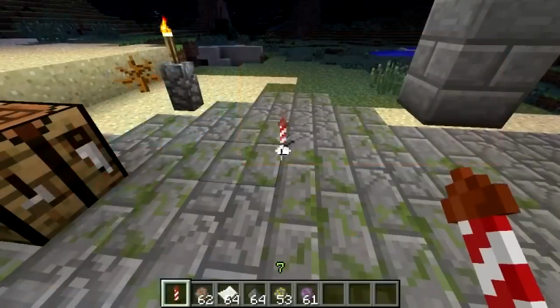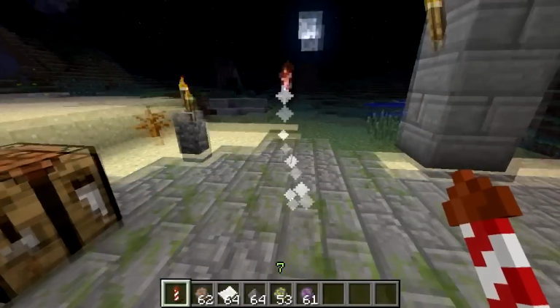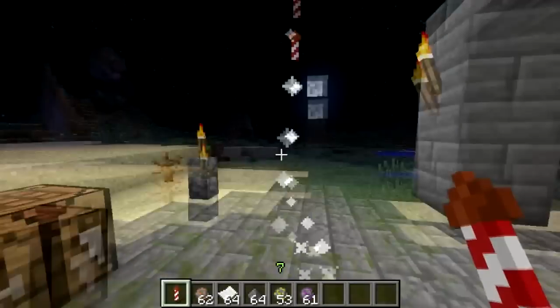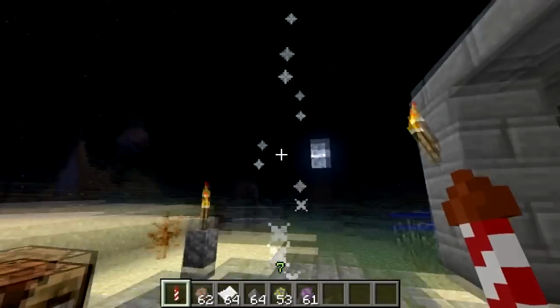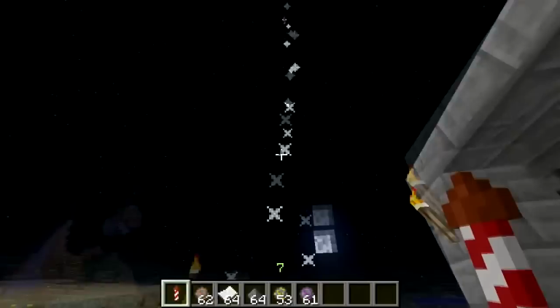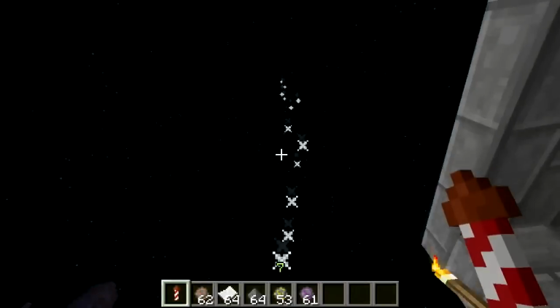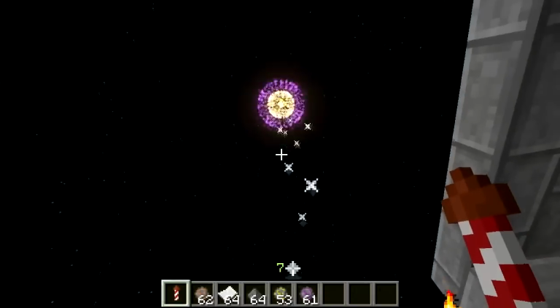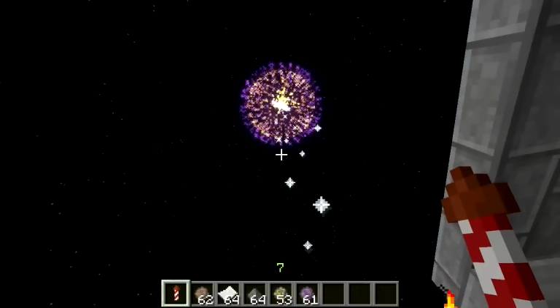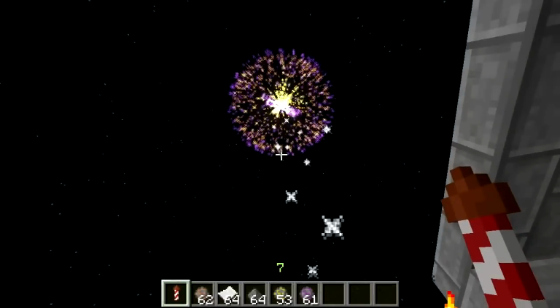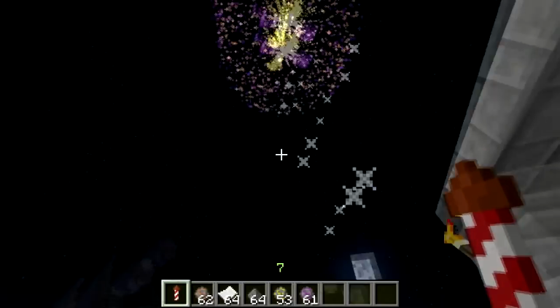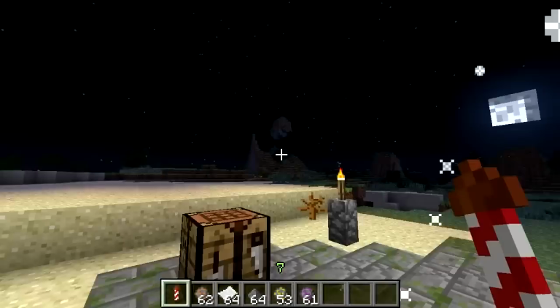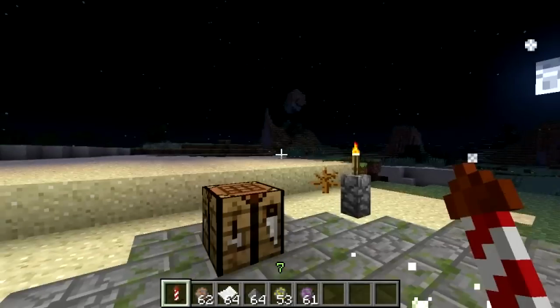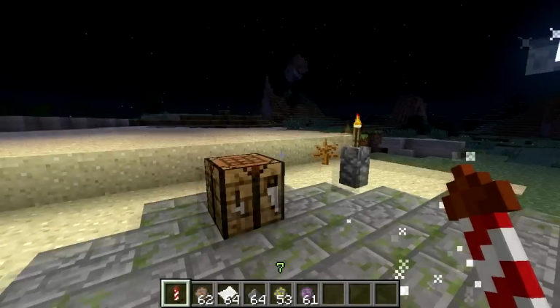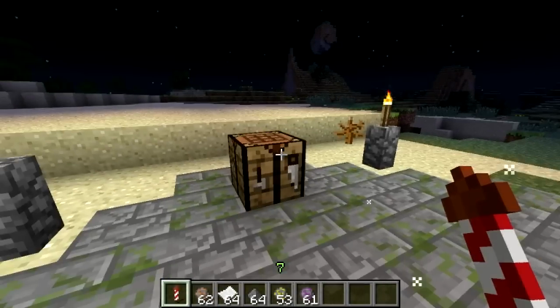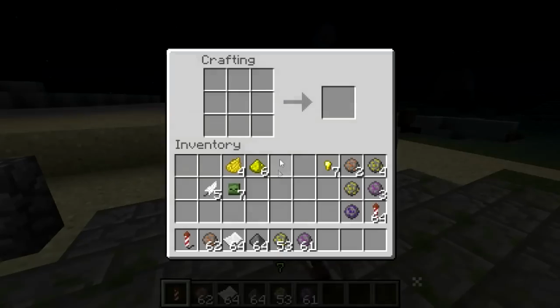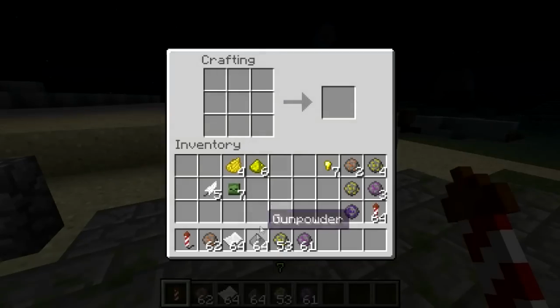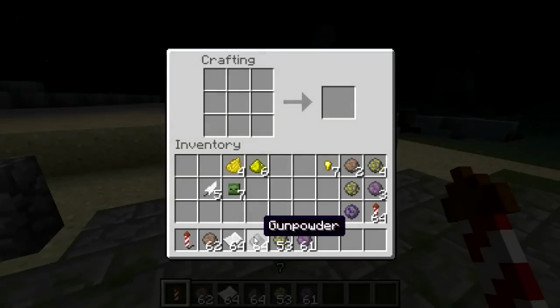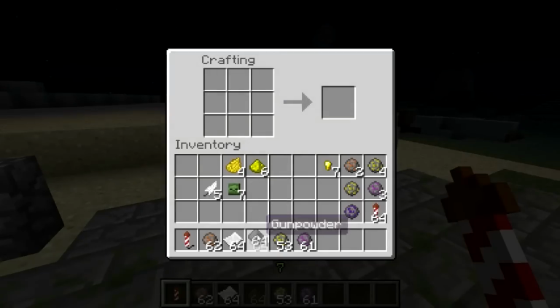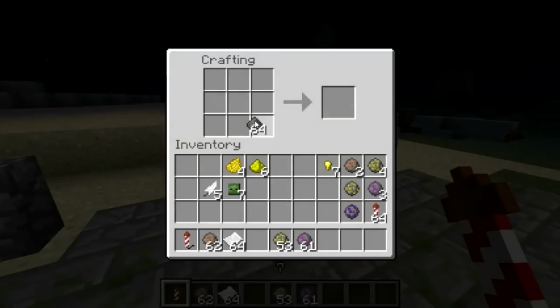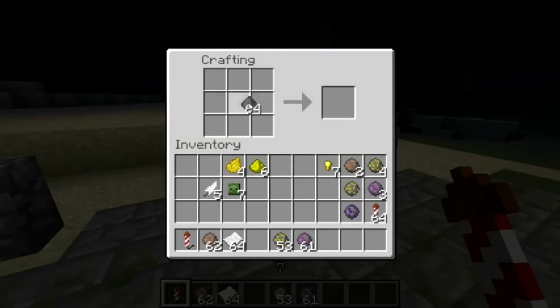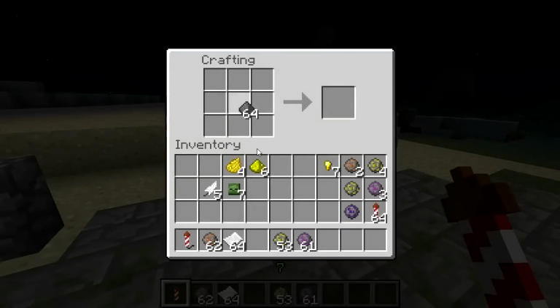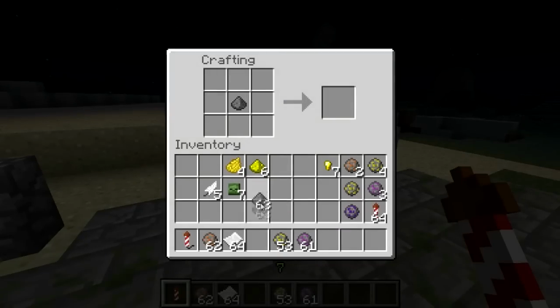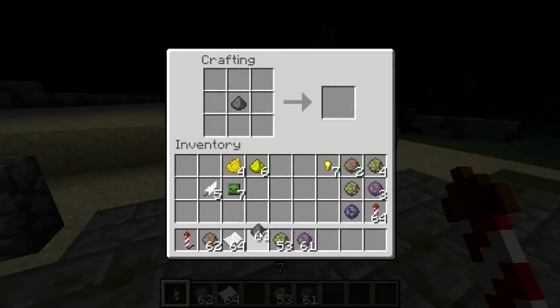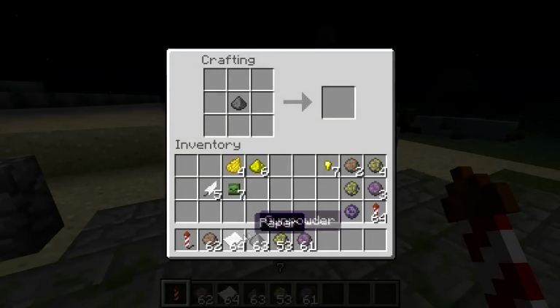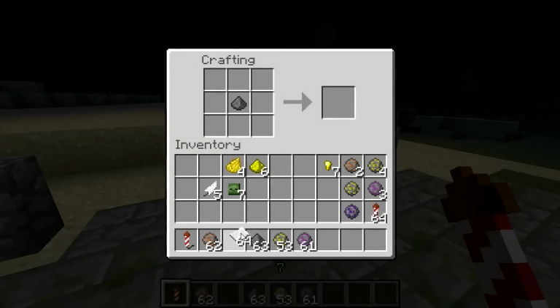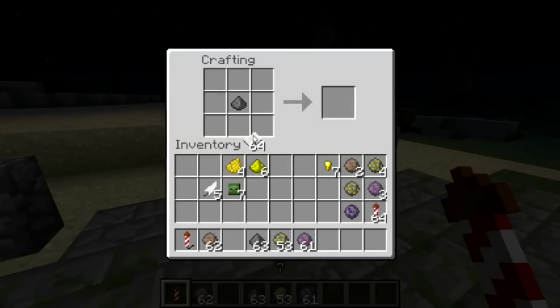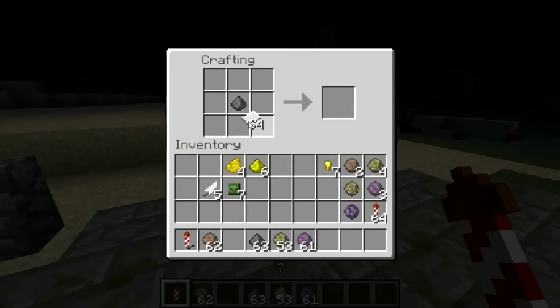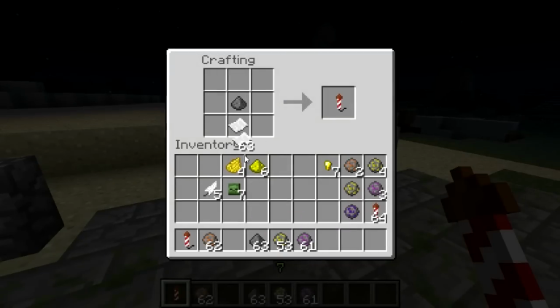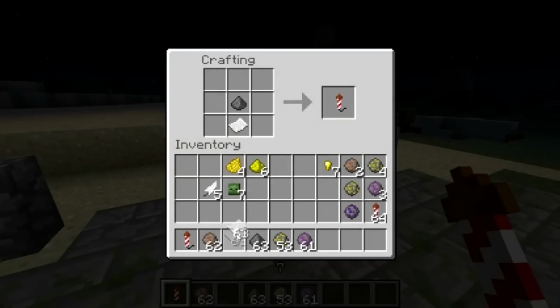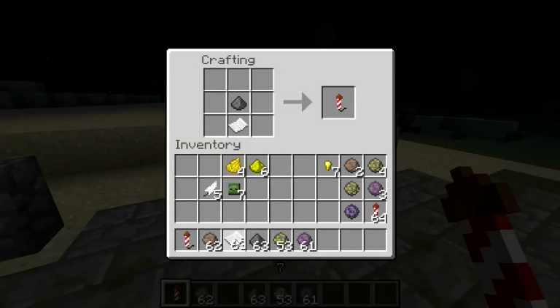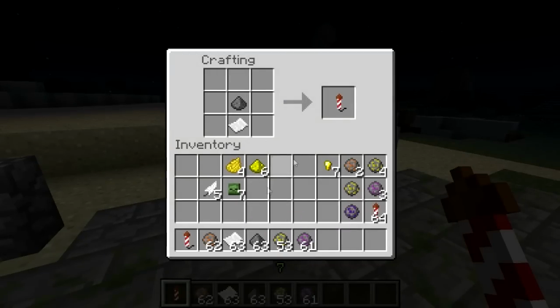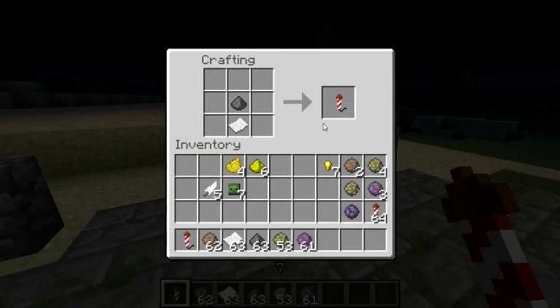Rockets are items in Minecraft that act much like real fireworks. They're made, at their most basic, using one gunpowder and one paper, thusly.